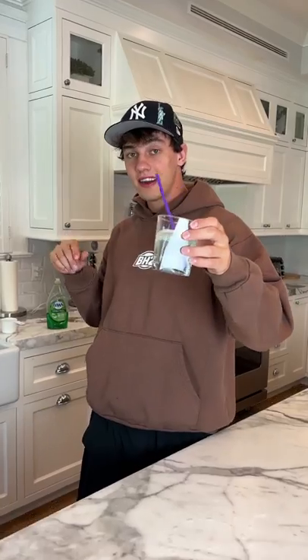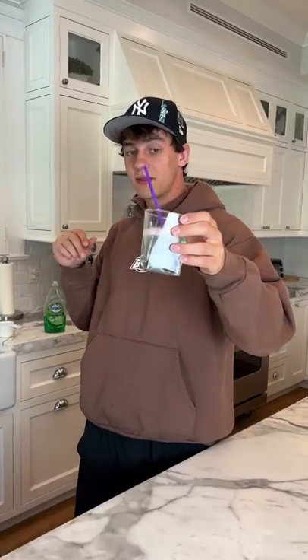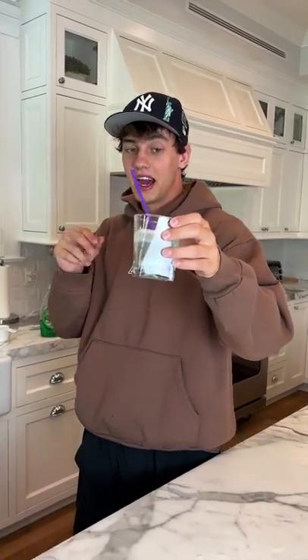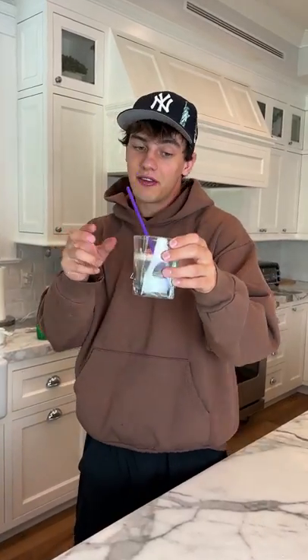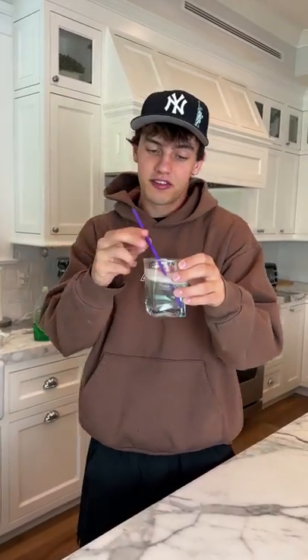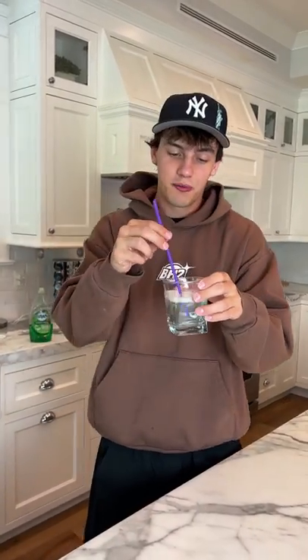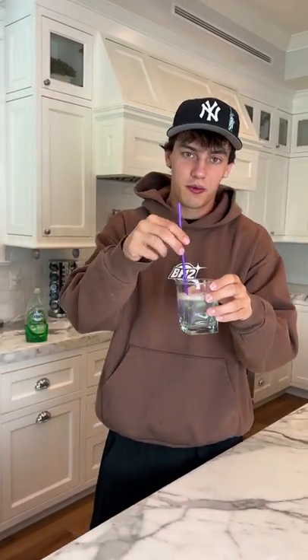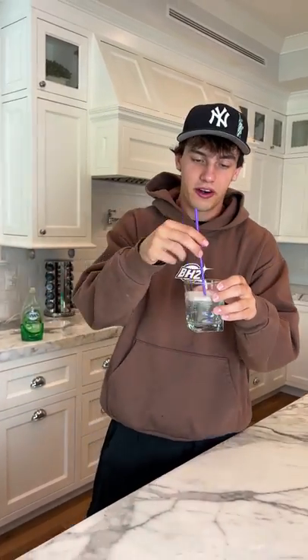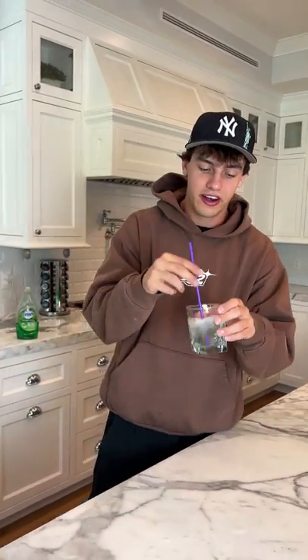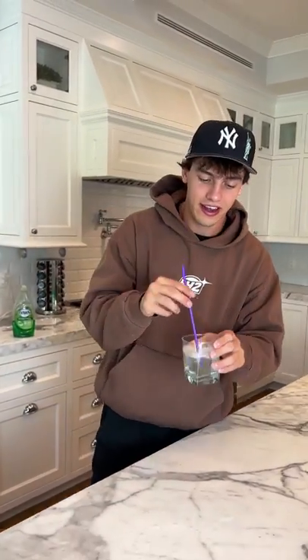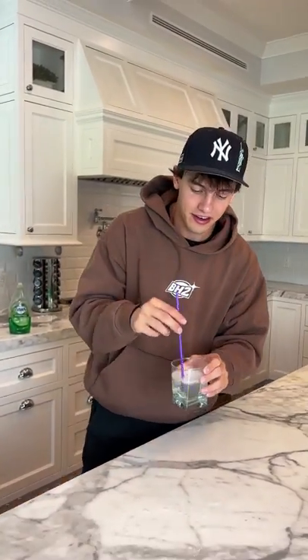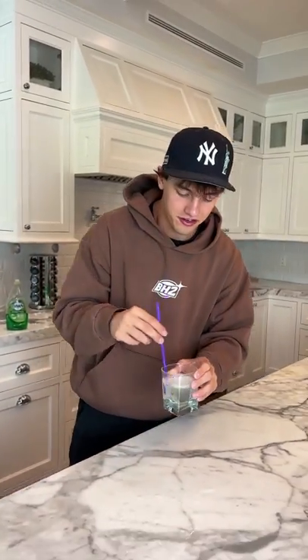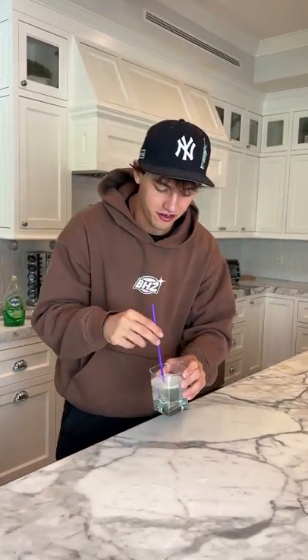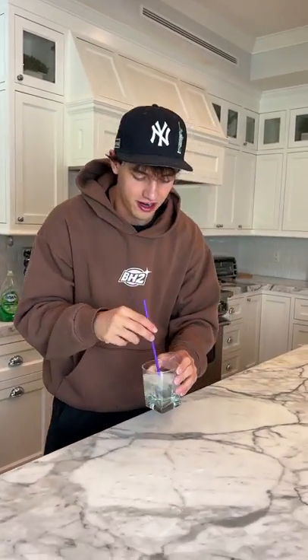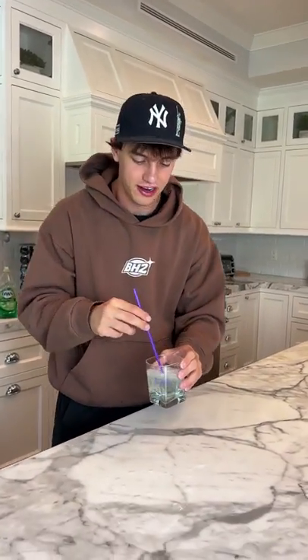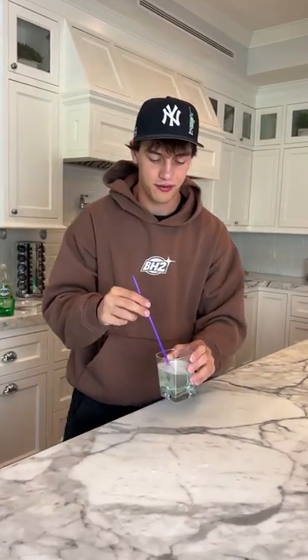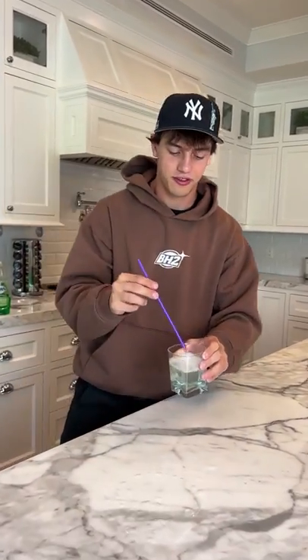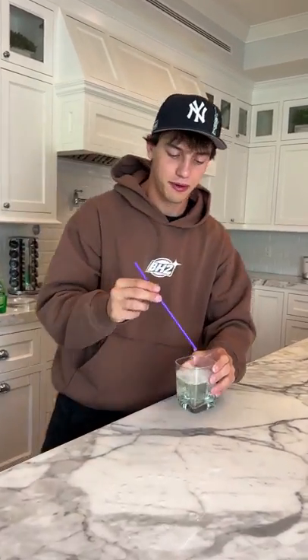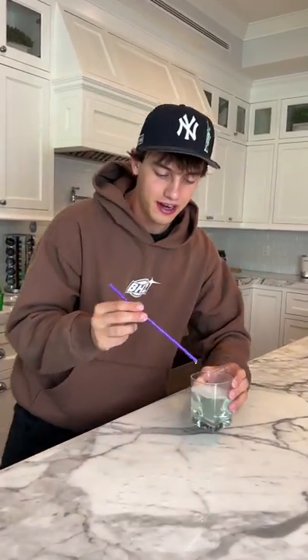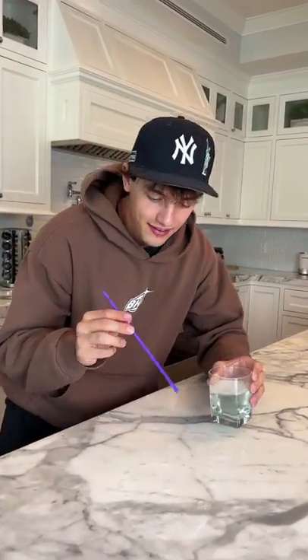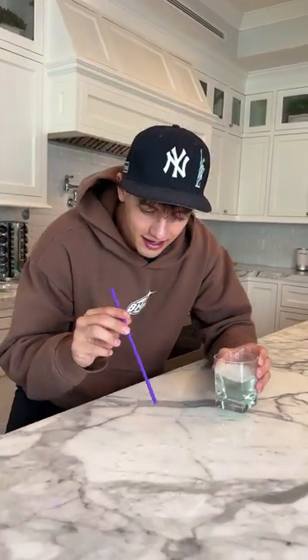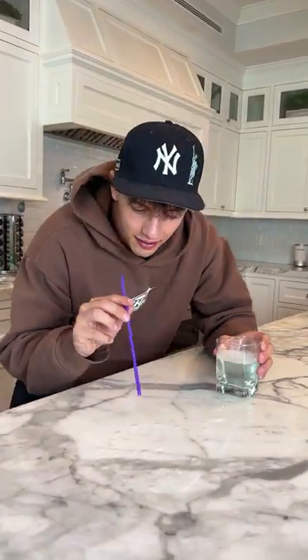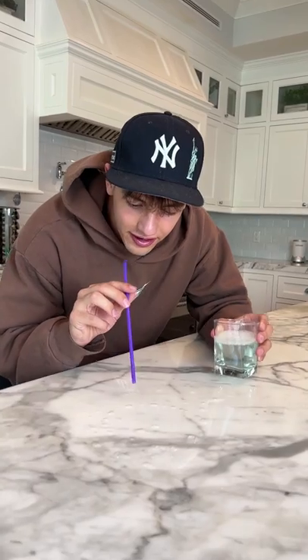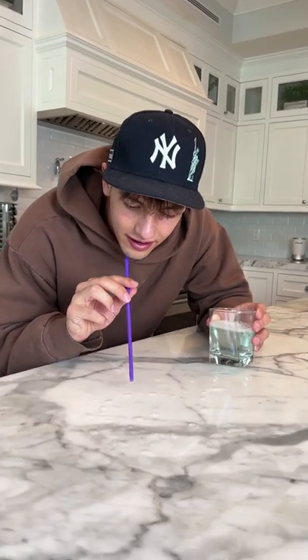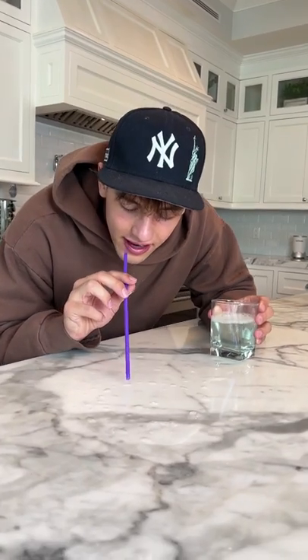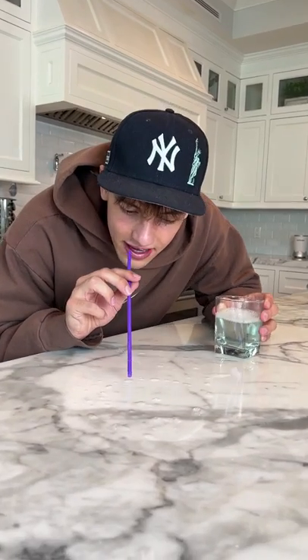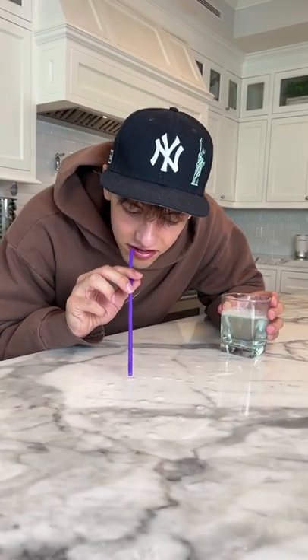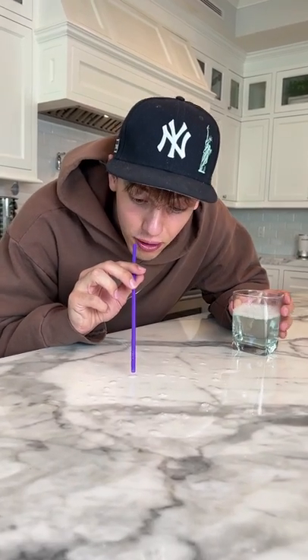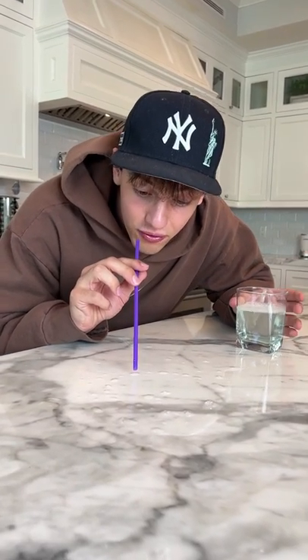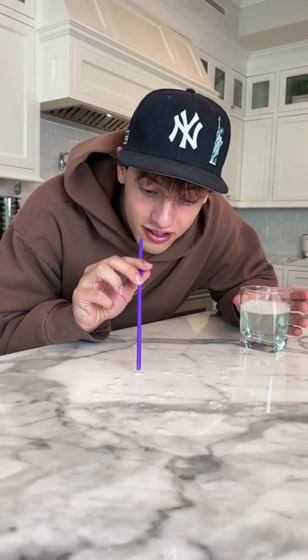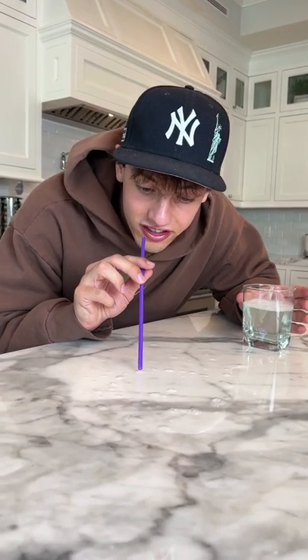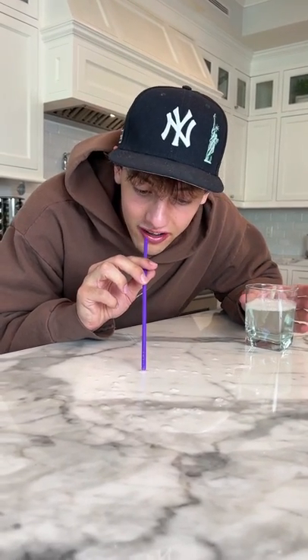All right, so we have our soapy water here and our straw. Now if we just put it on the counter here, just blow really gently.